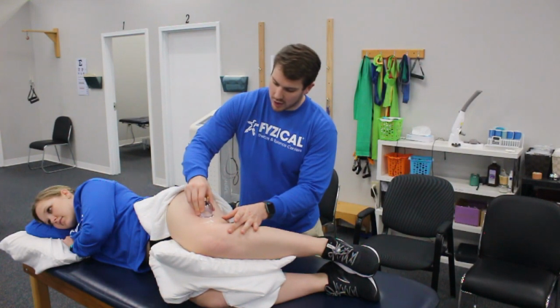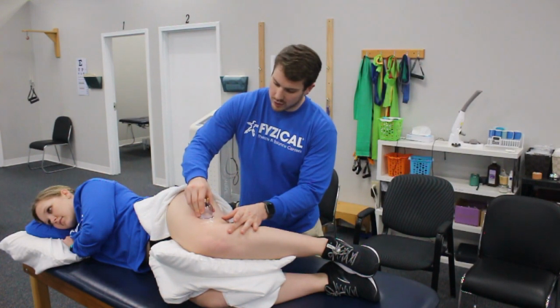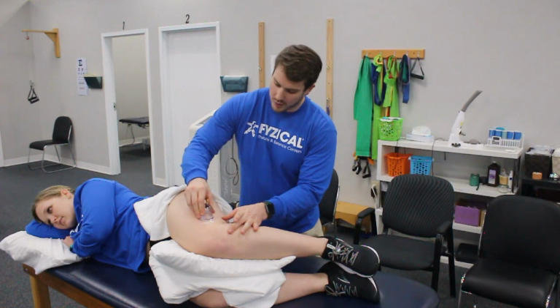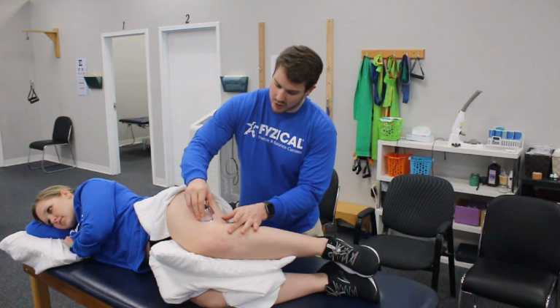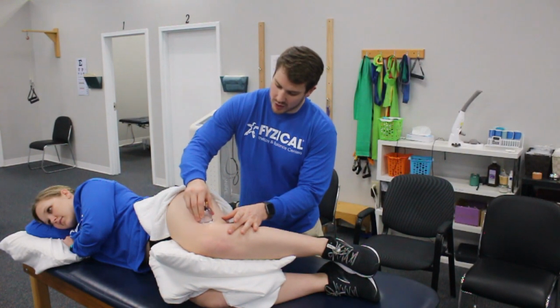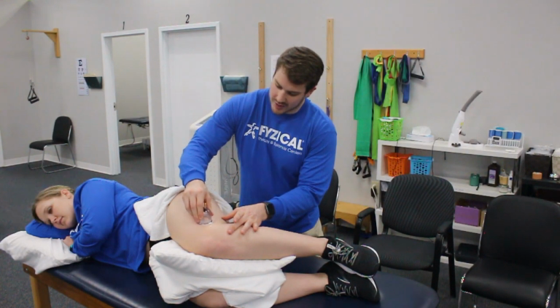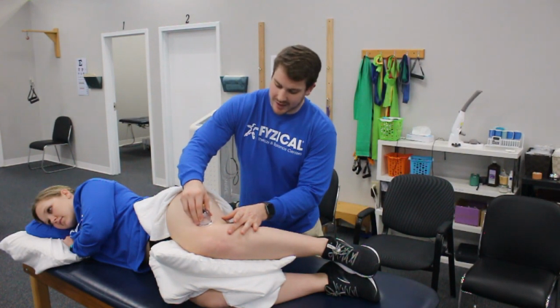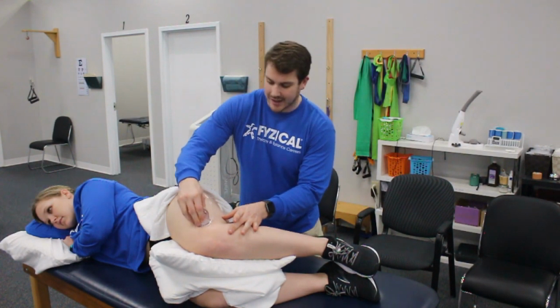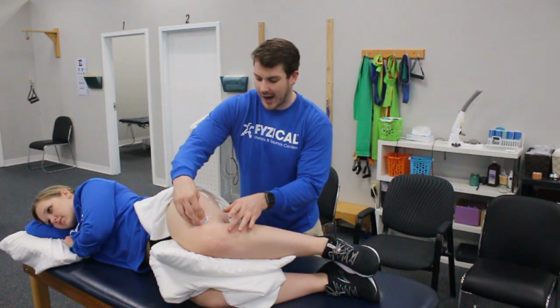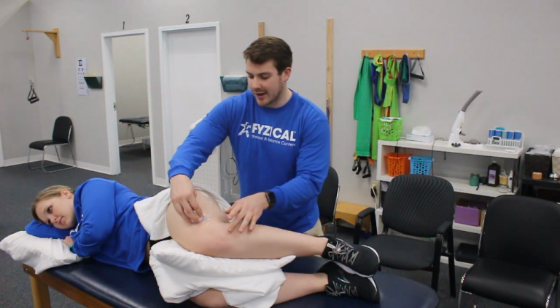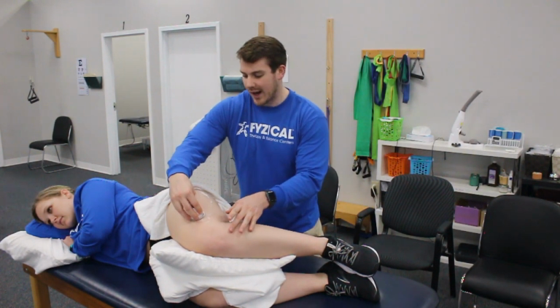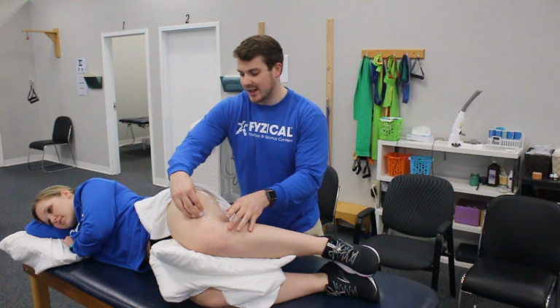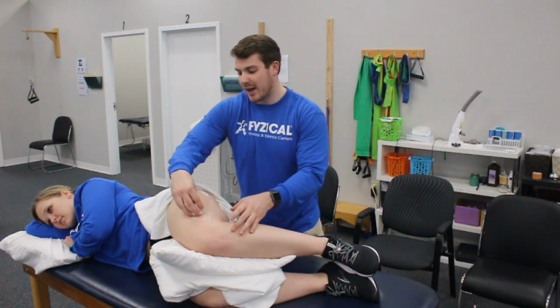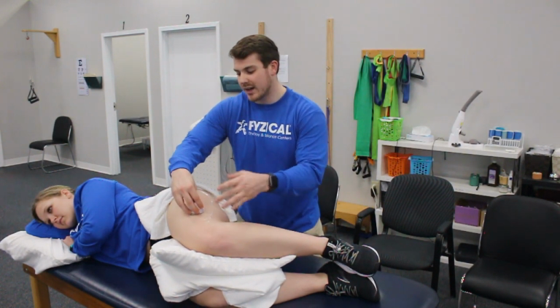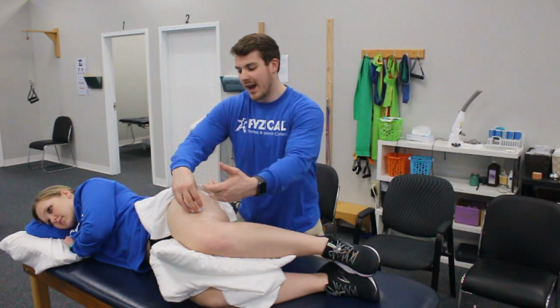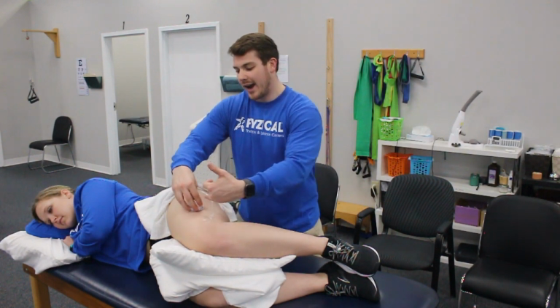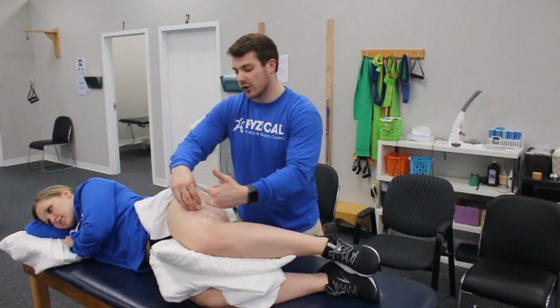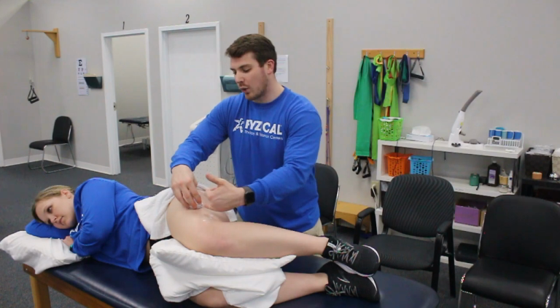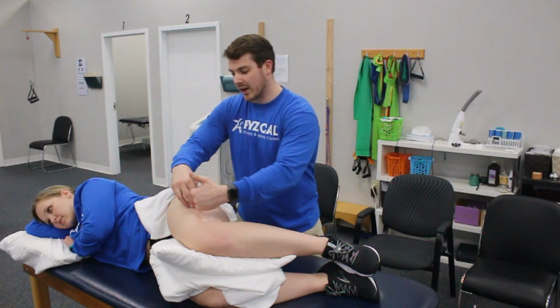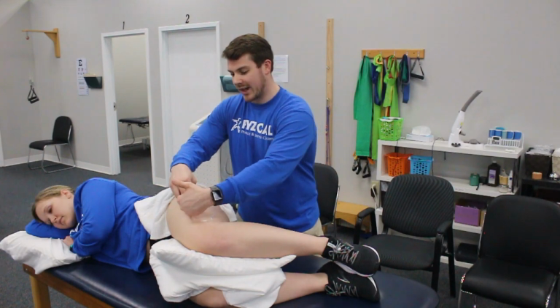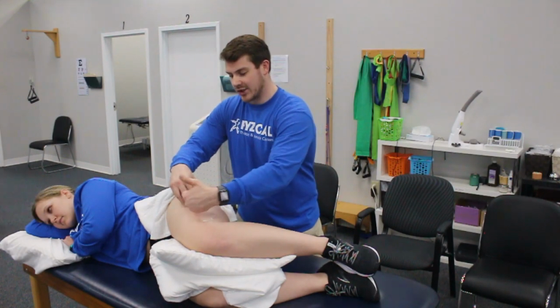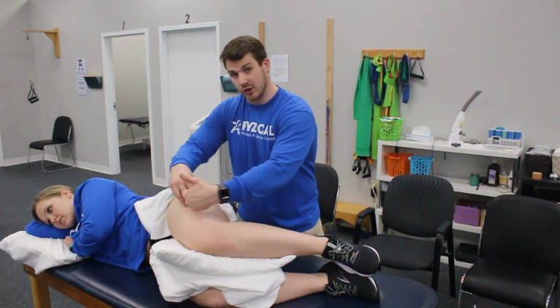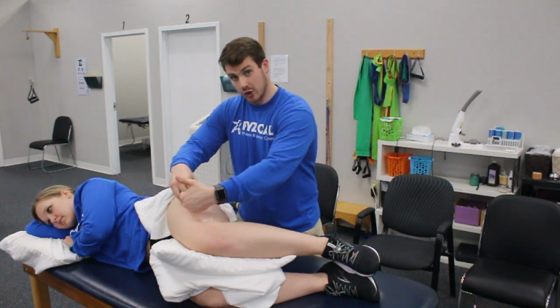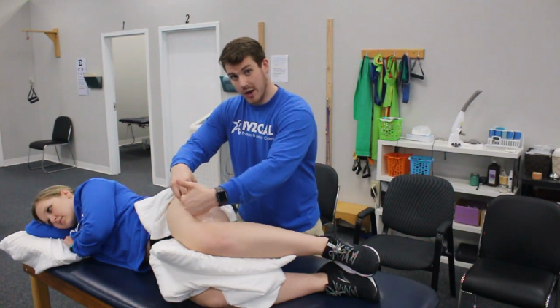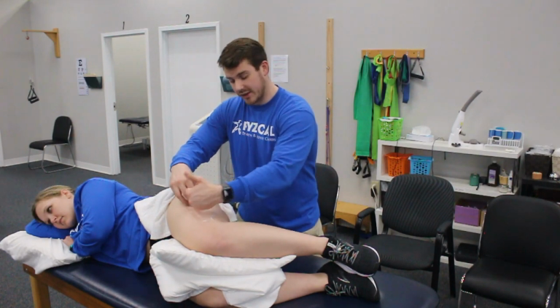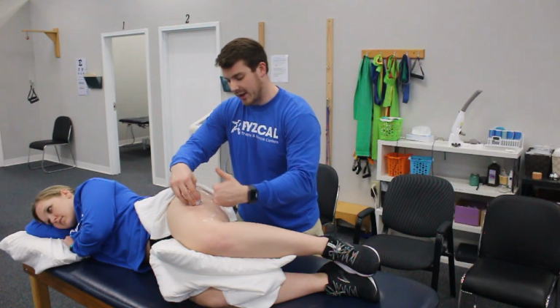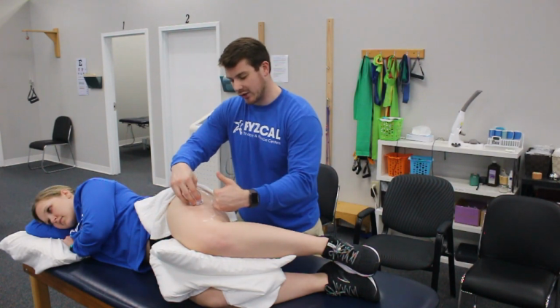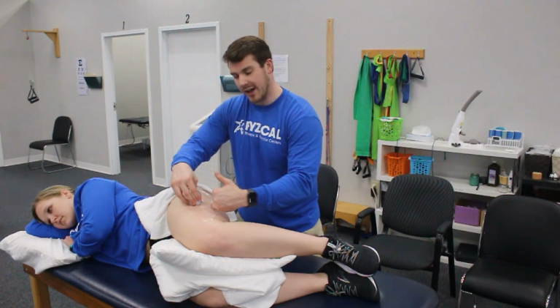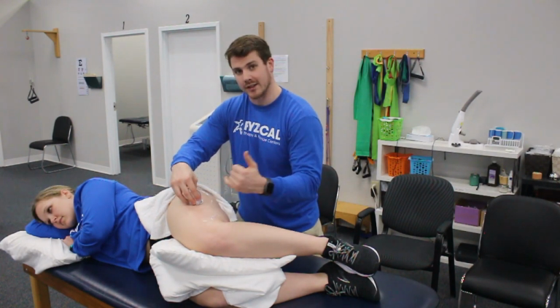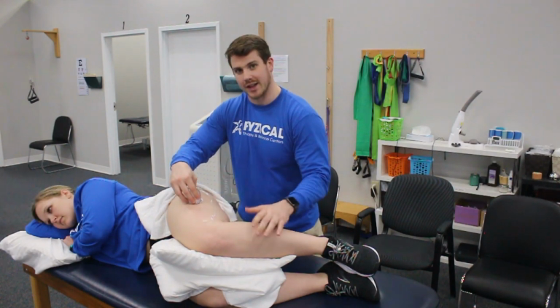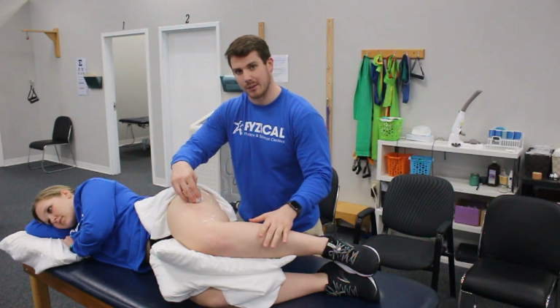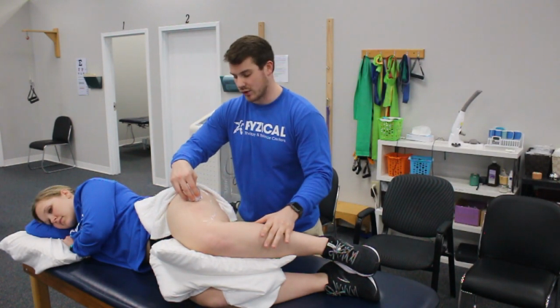It's good to get that entire IT band, and also where it attaches to your quadriceps muscle and to the hamstring.